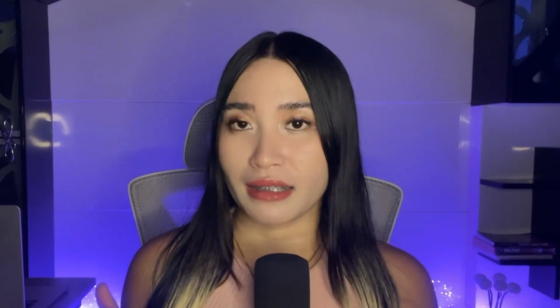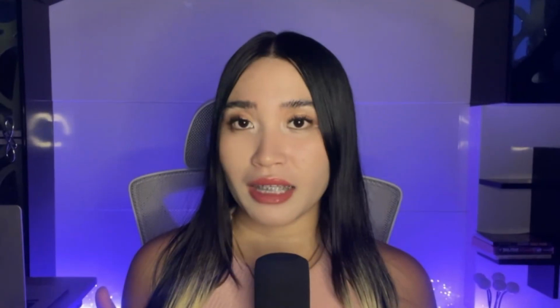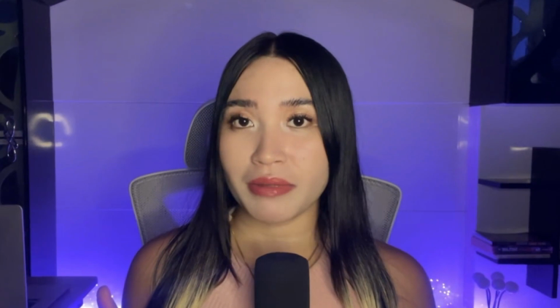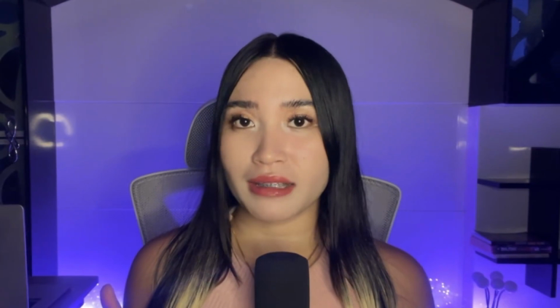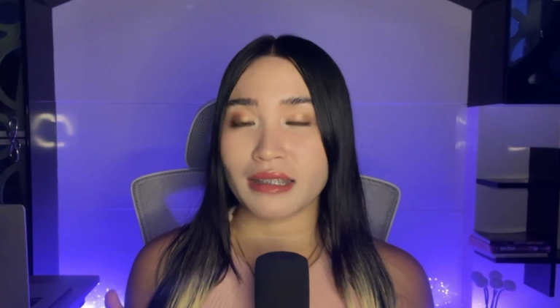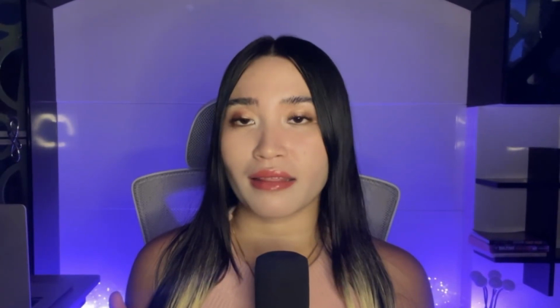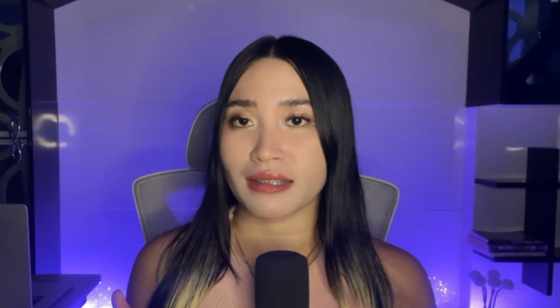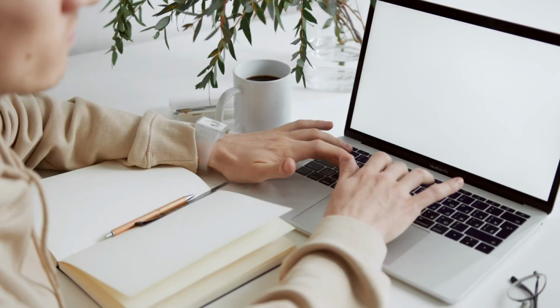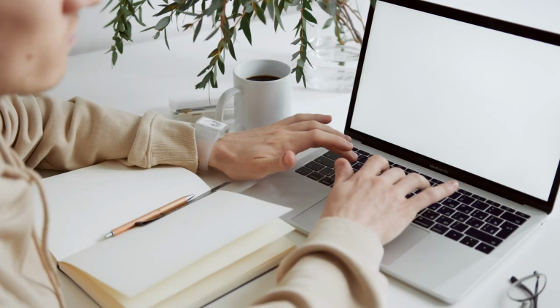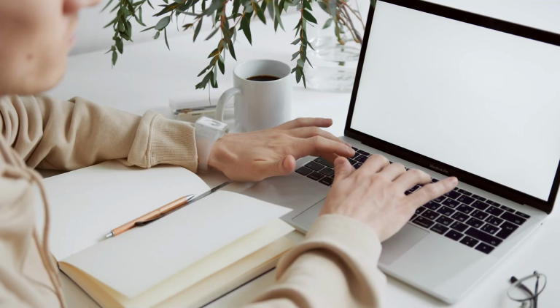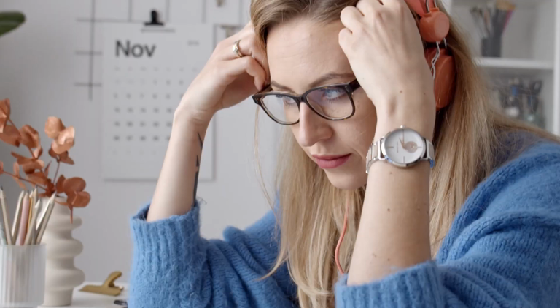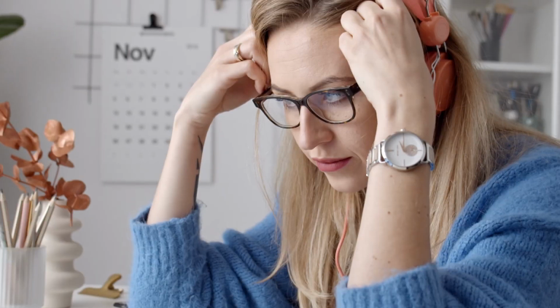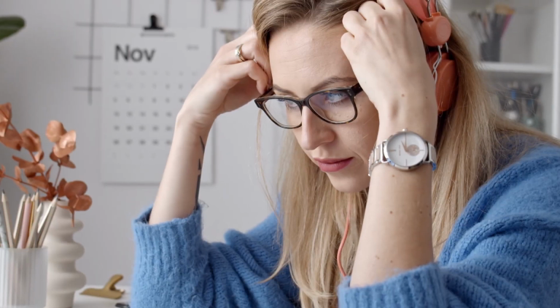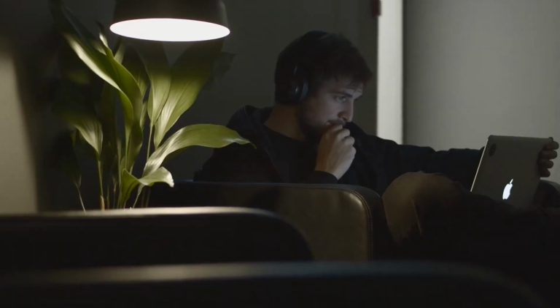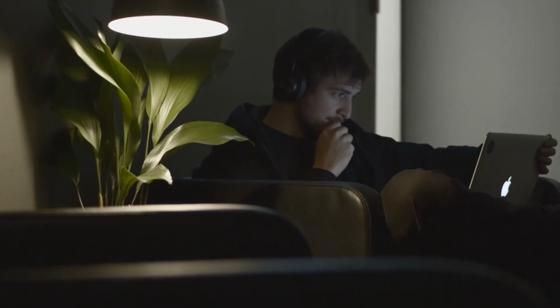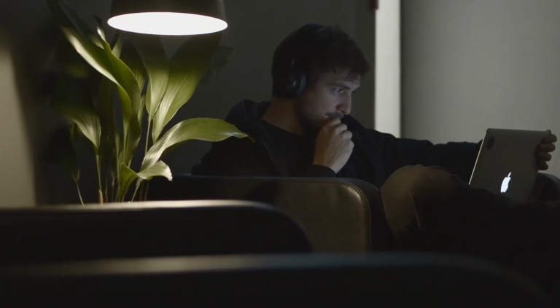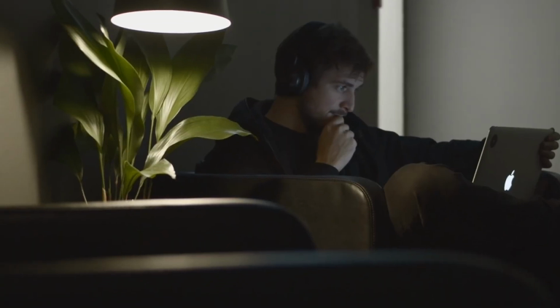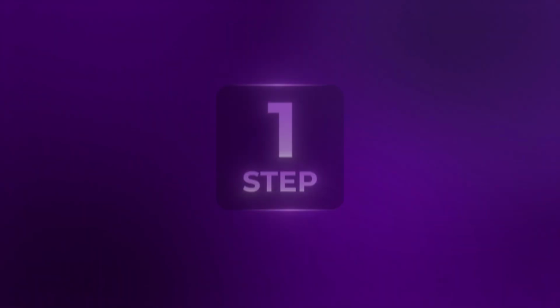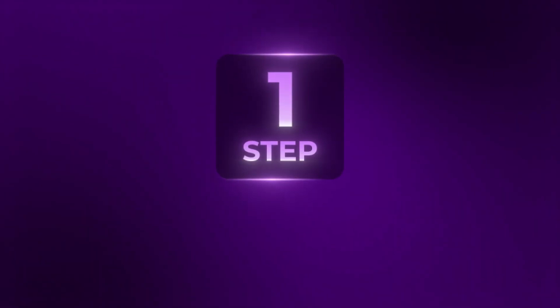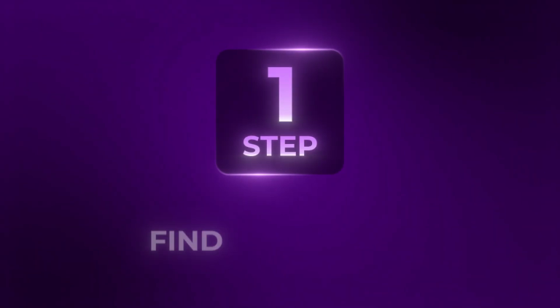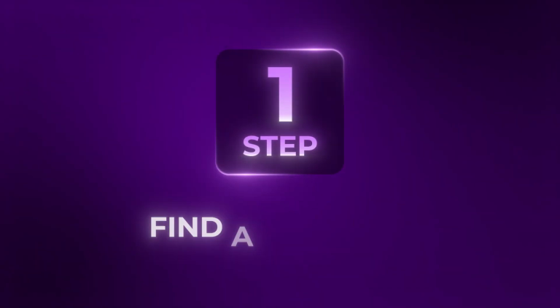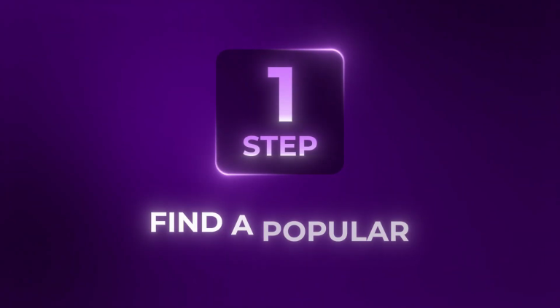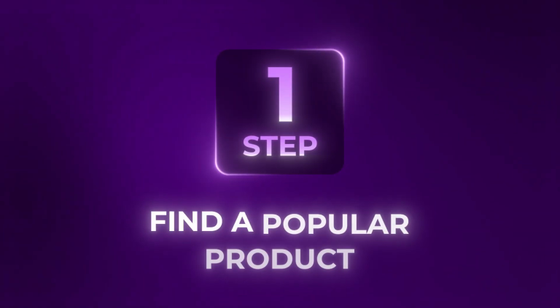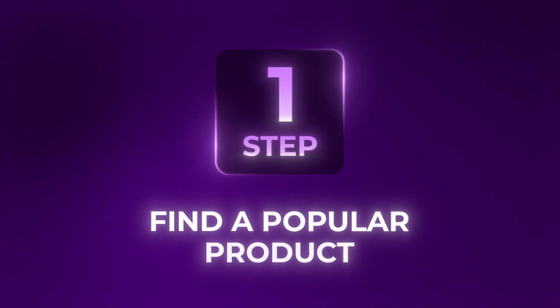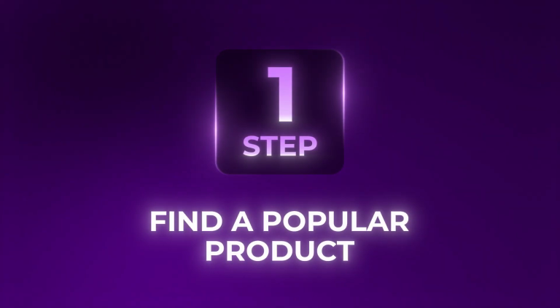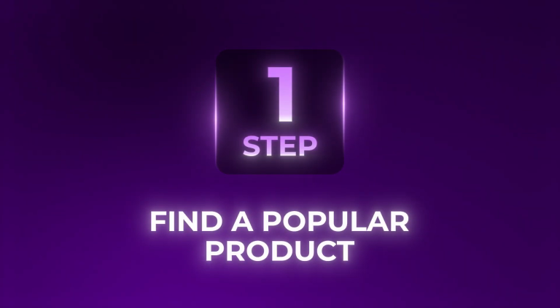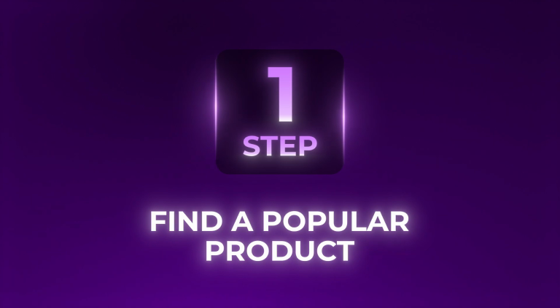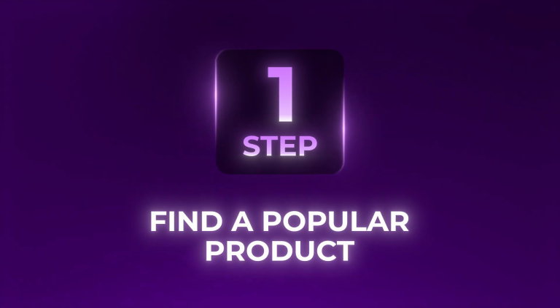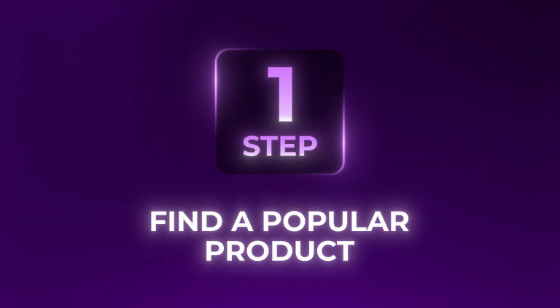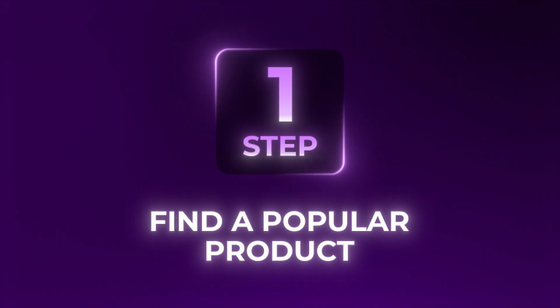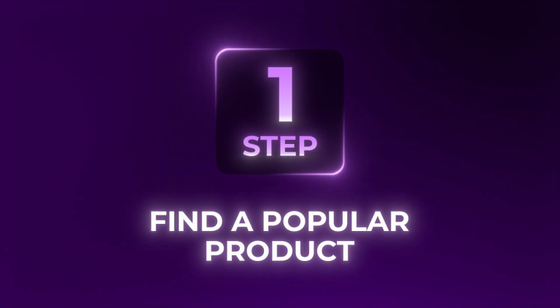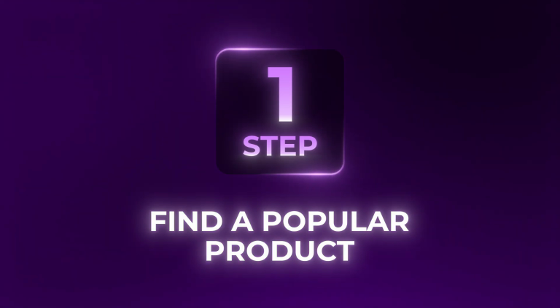In any business, it takes time, testing, and consistency. Now let's get into step number one: choosing the right product.